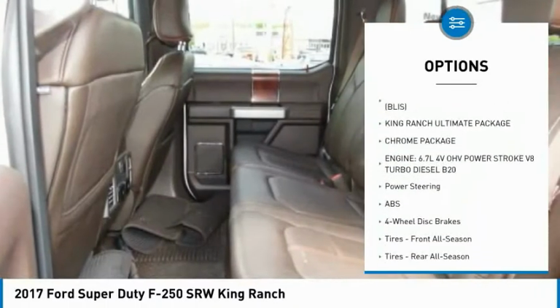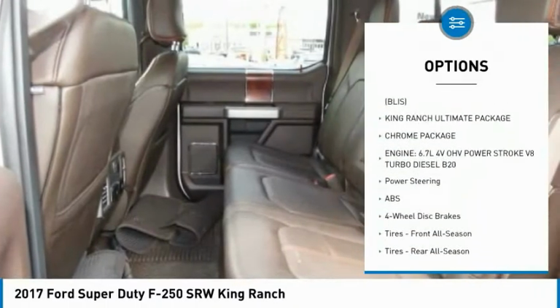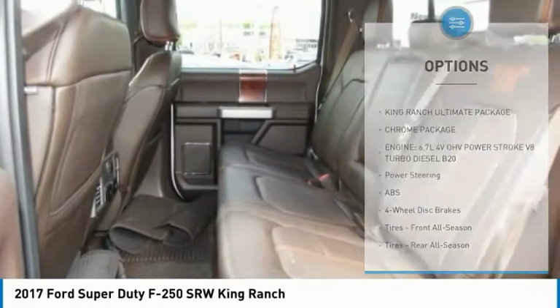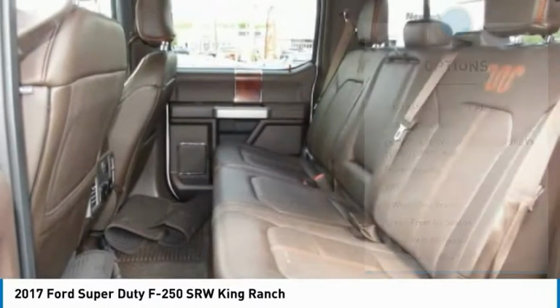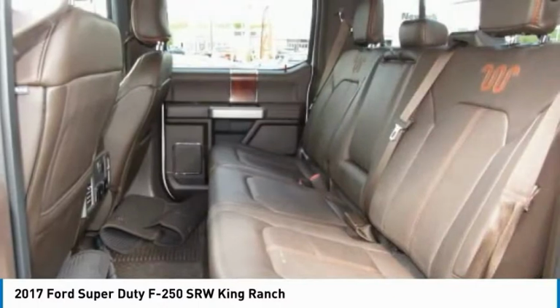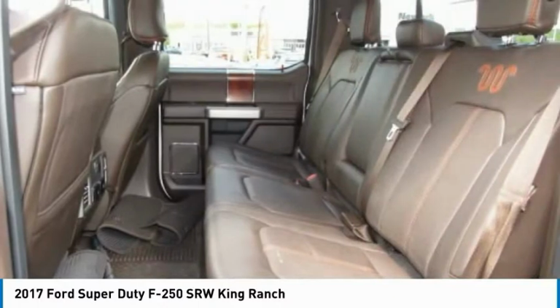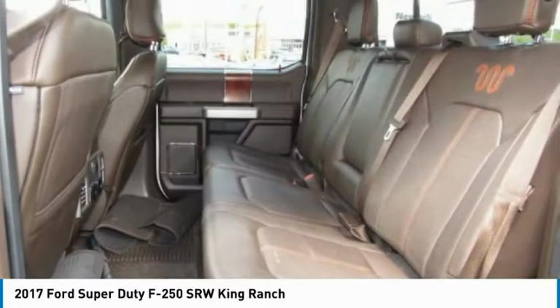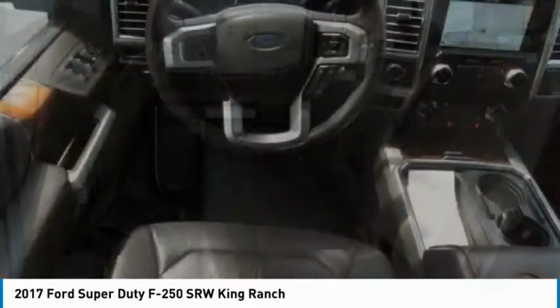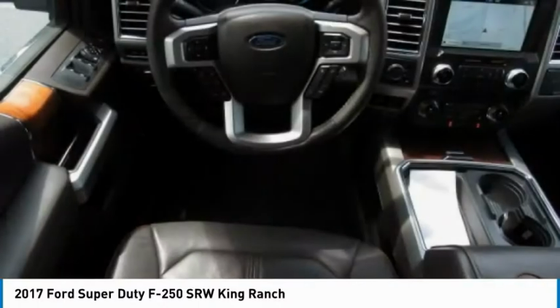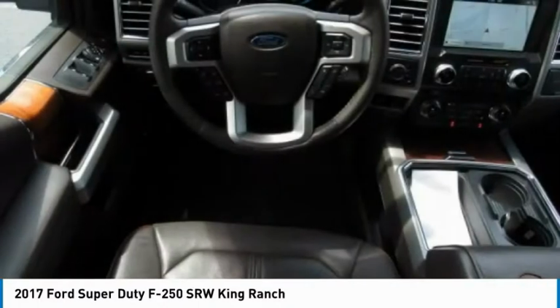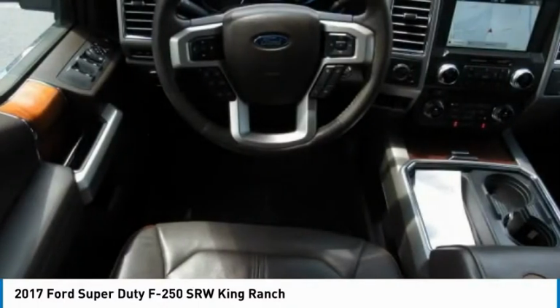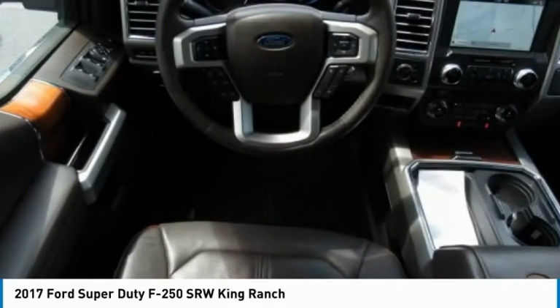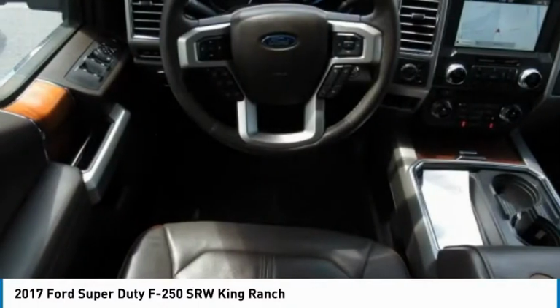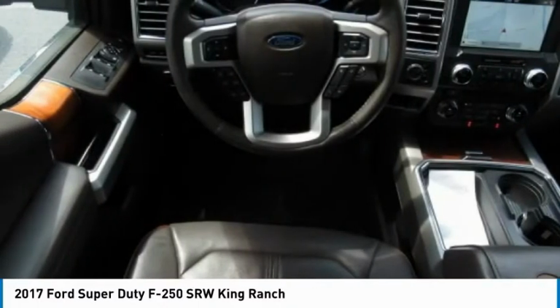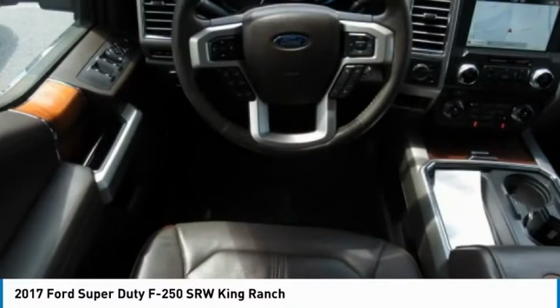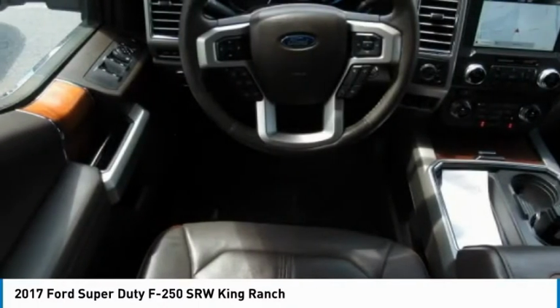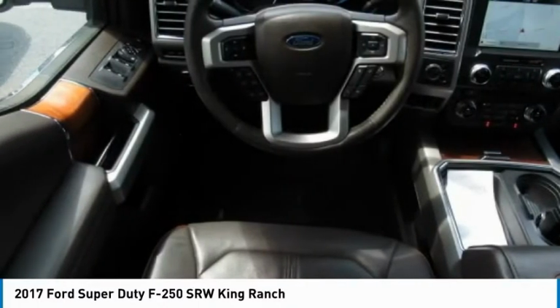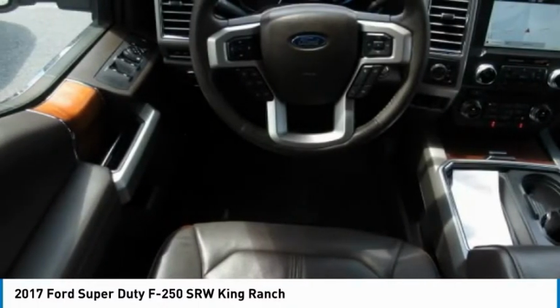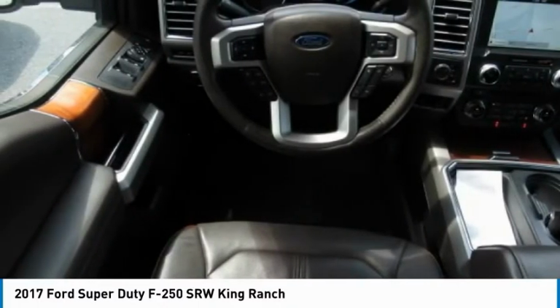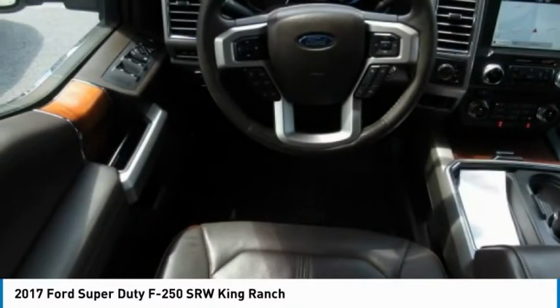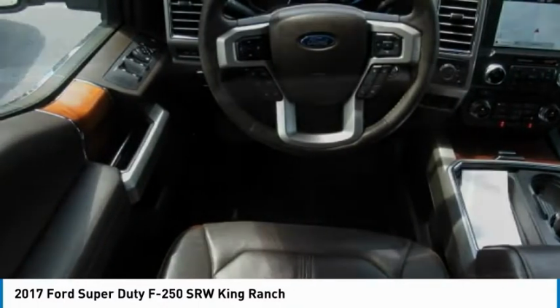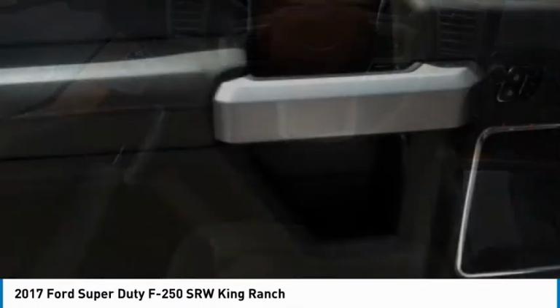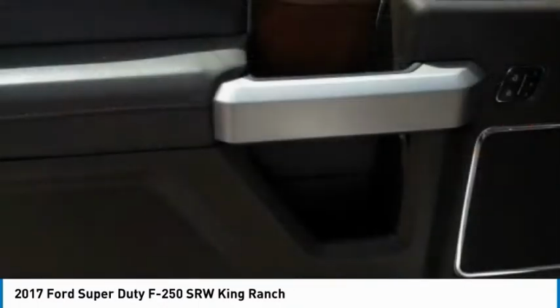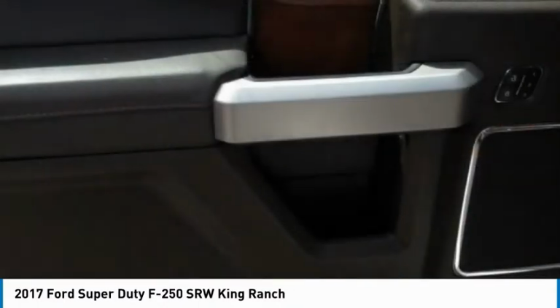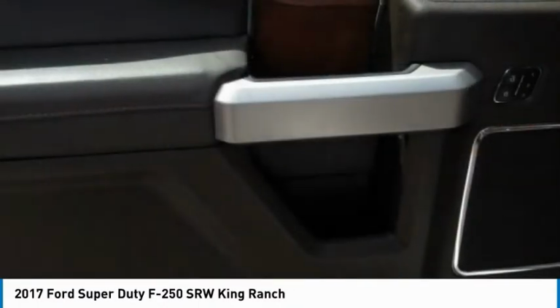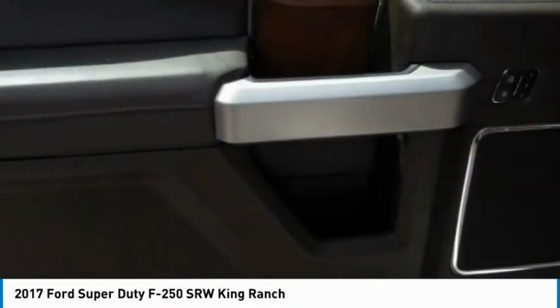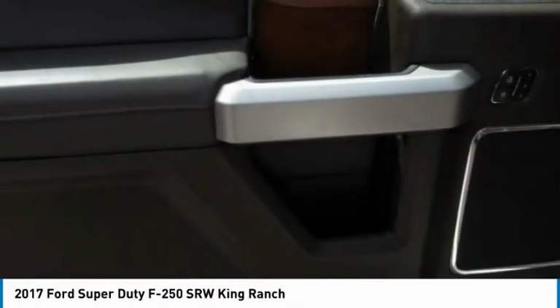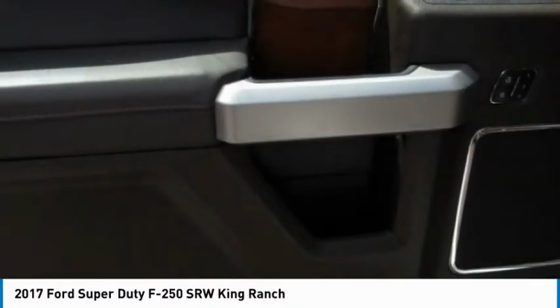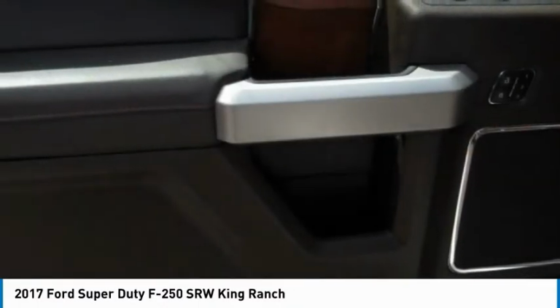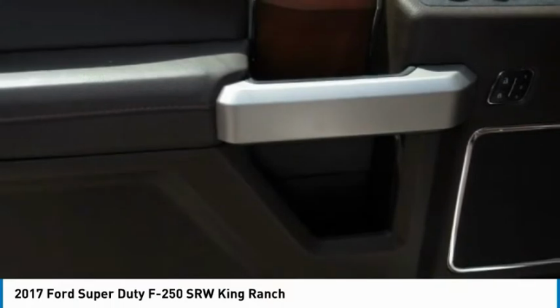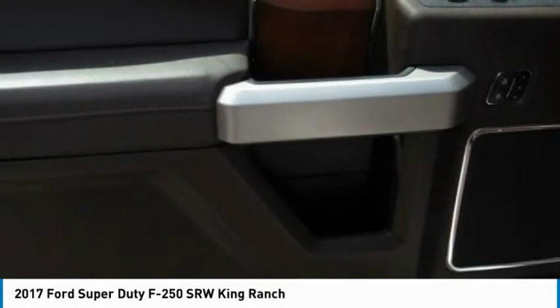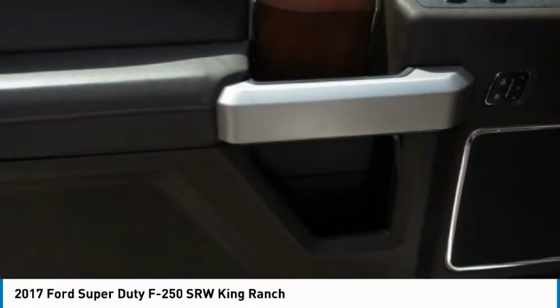Daytime running lights. Engine immobilizer. Remote engine start. Your new ride is just a phone call away.